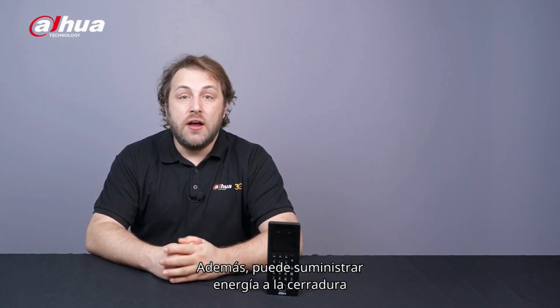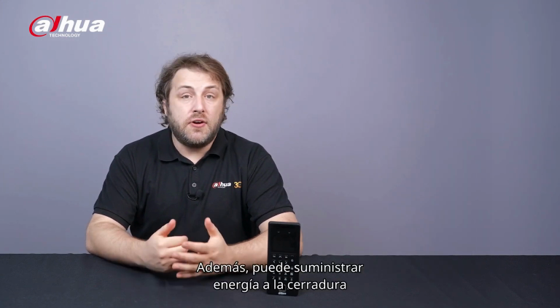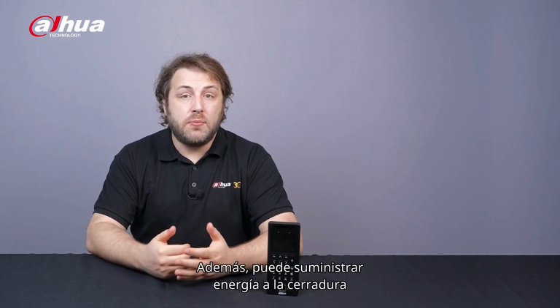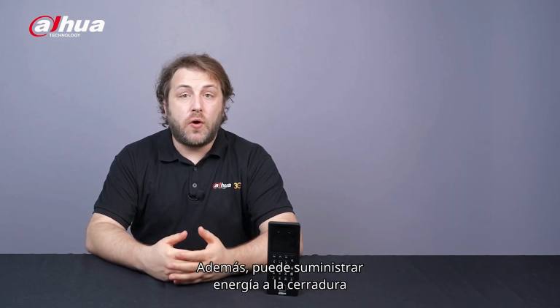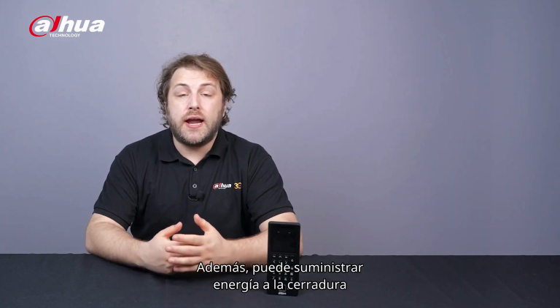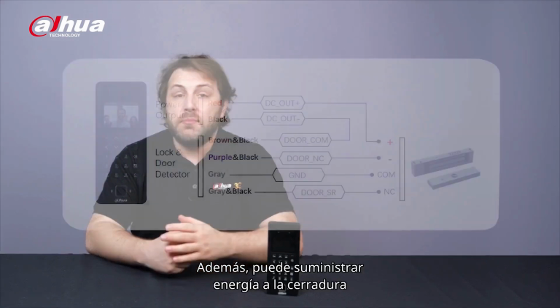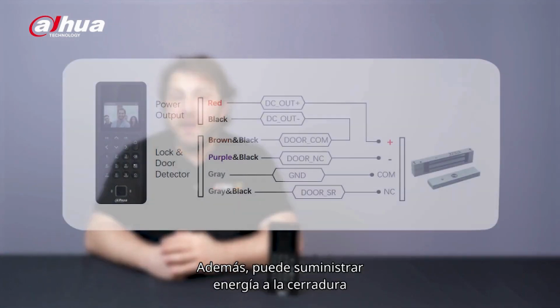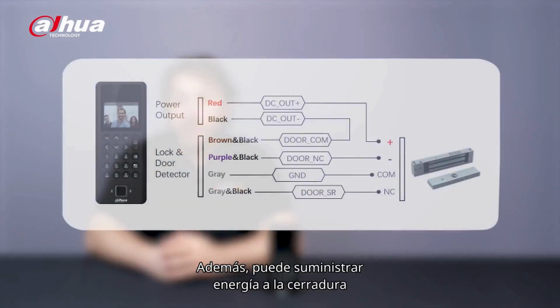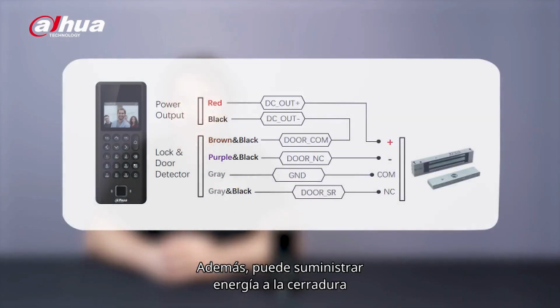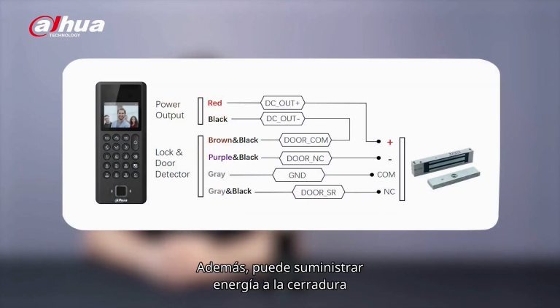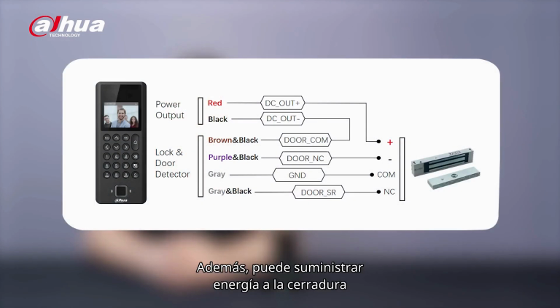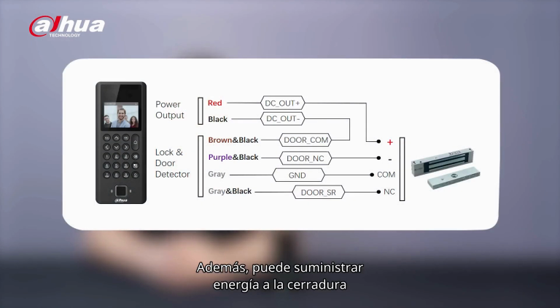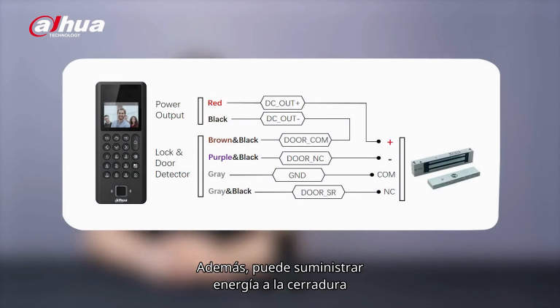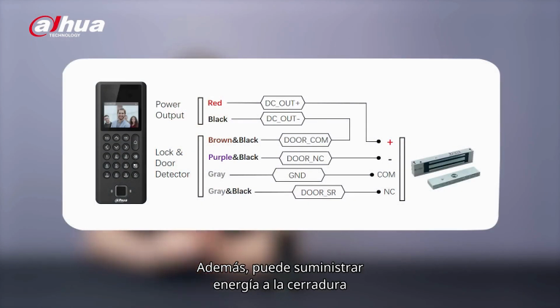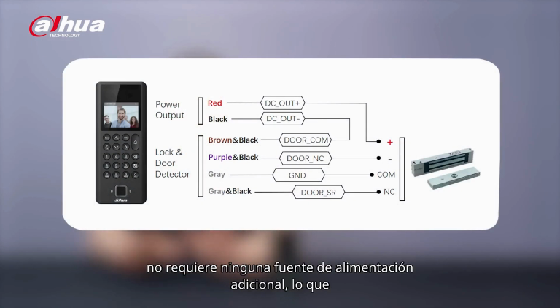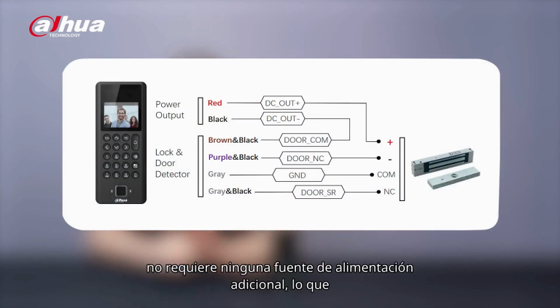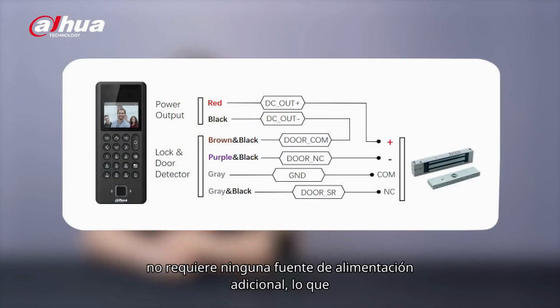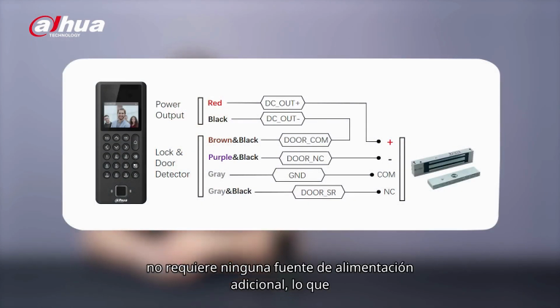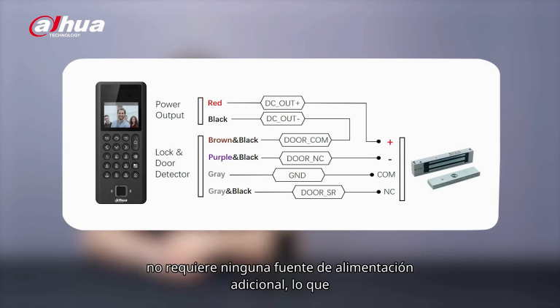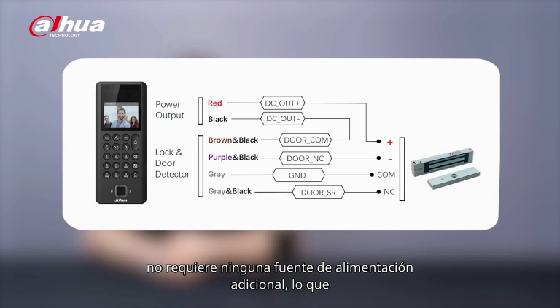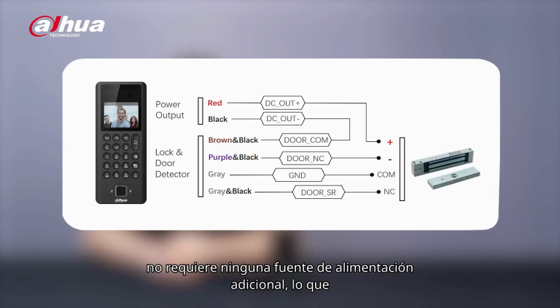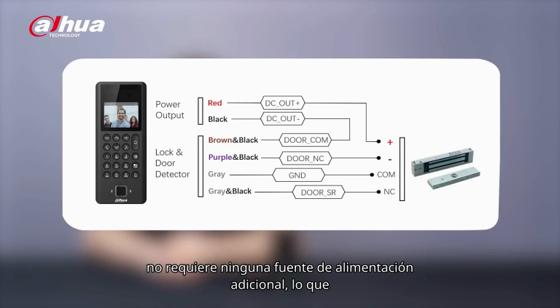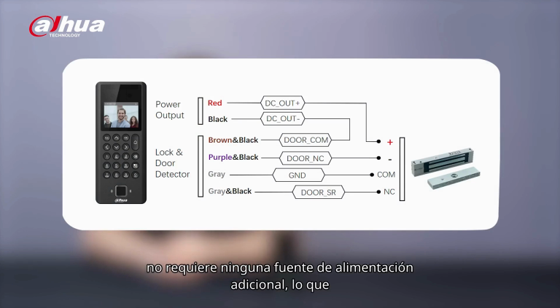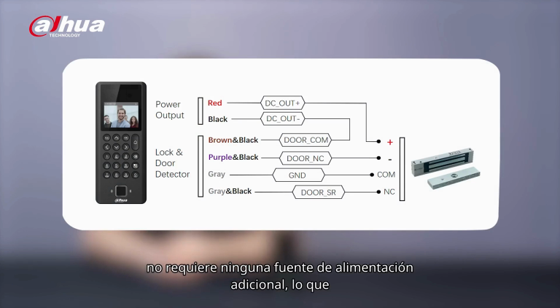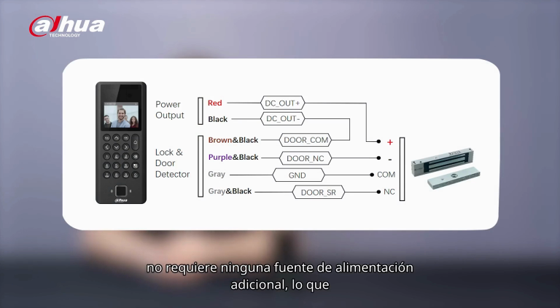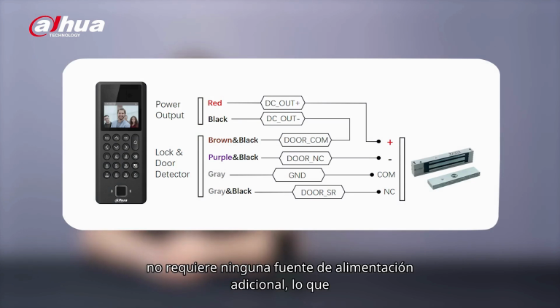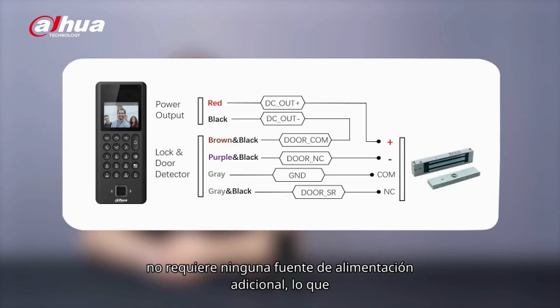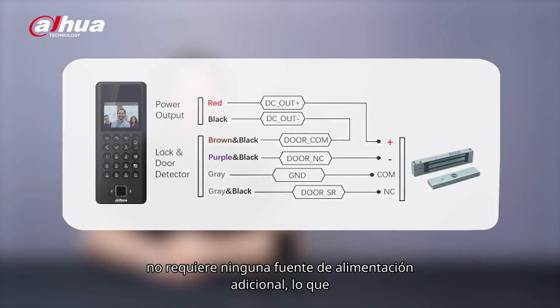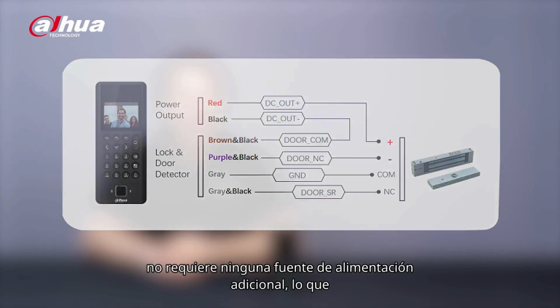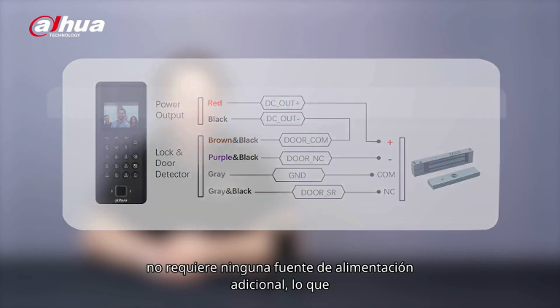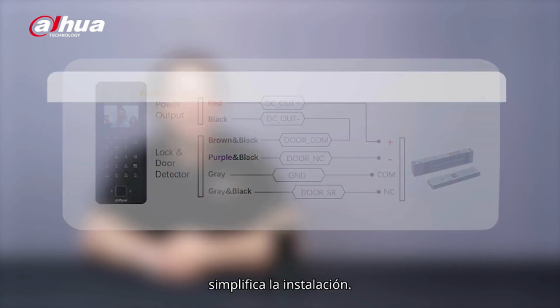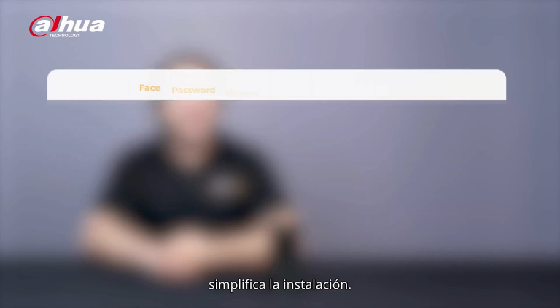Furthermore, it can provide power to the lock without requiring any additional power supply, simplifying installation.